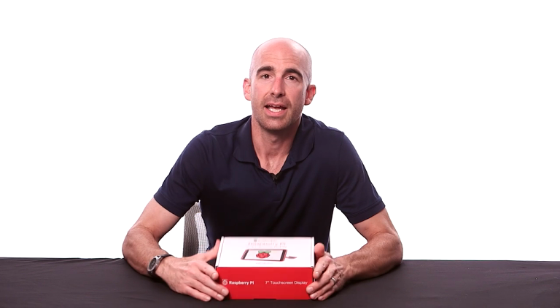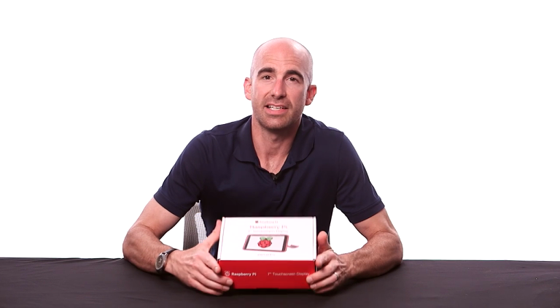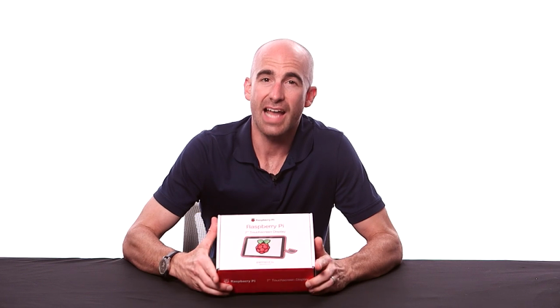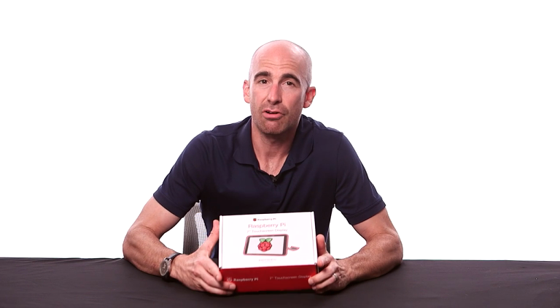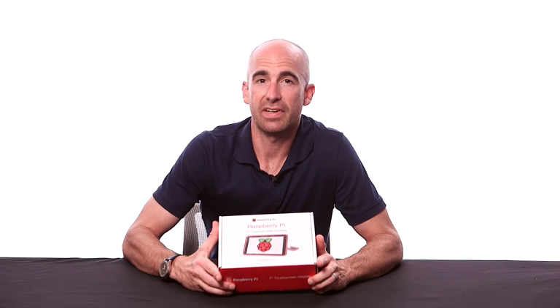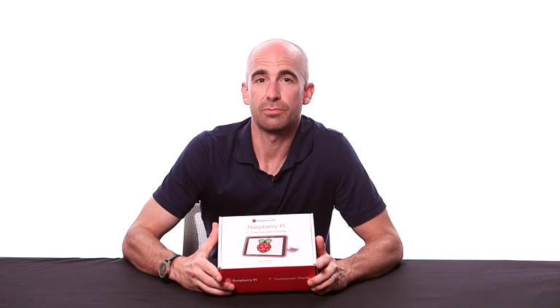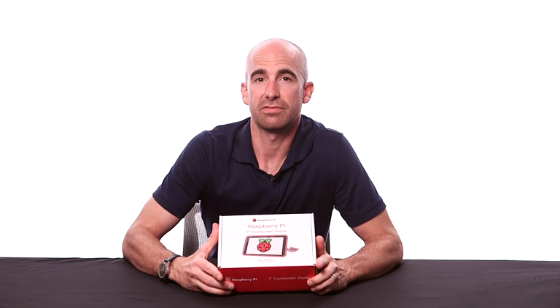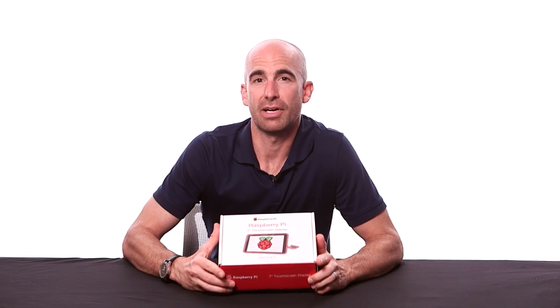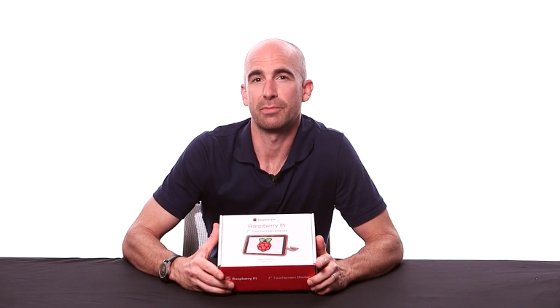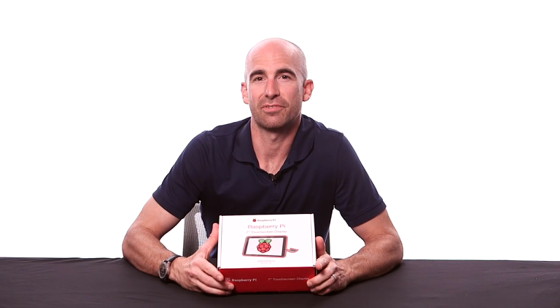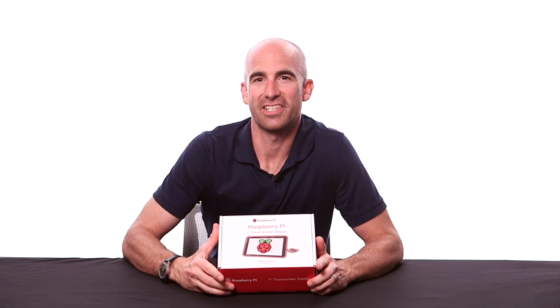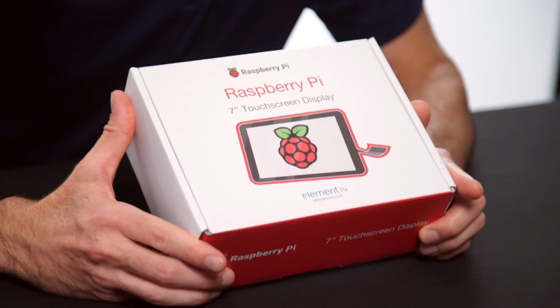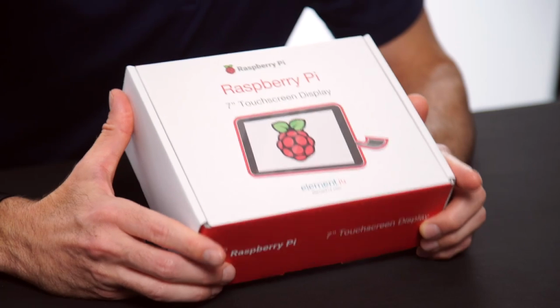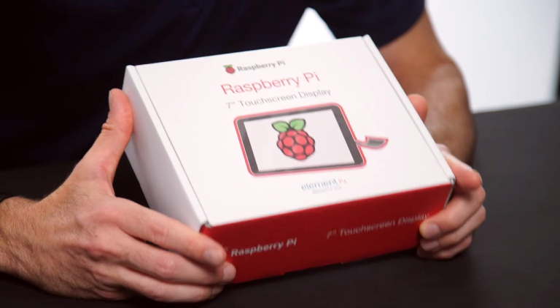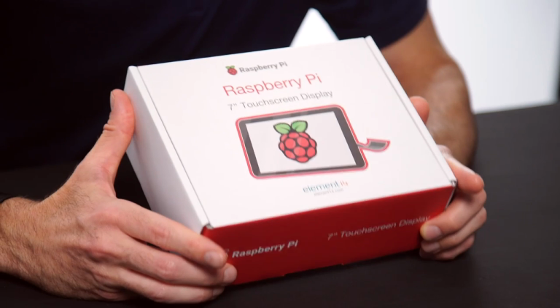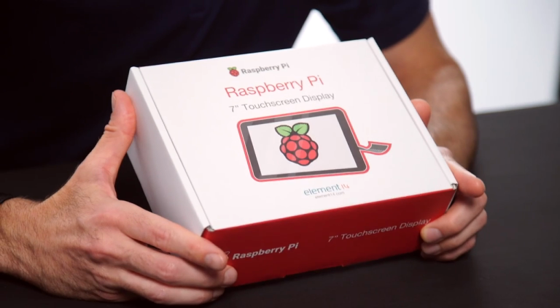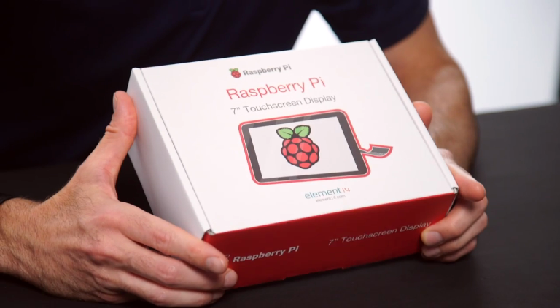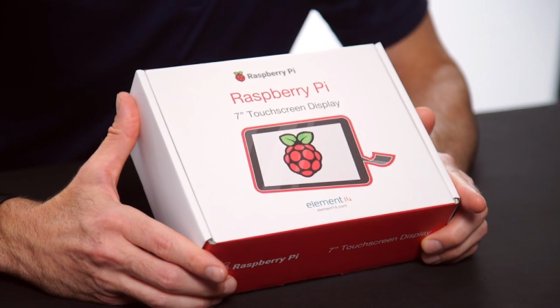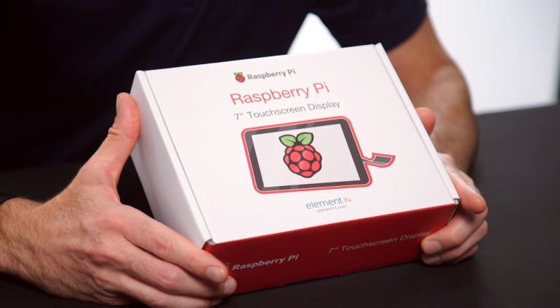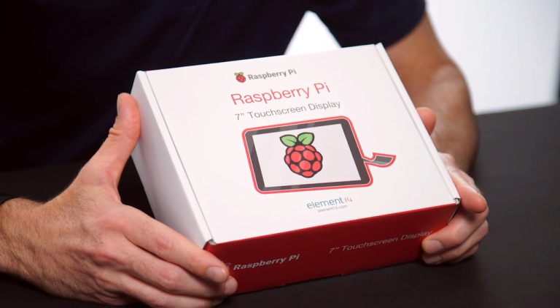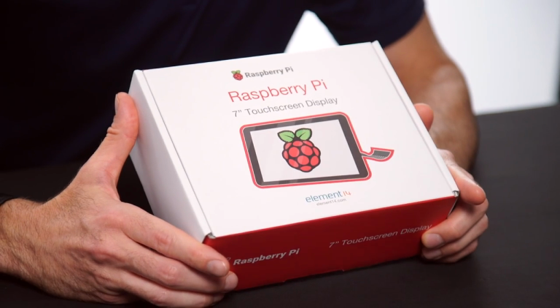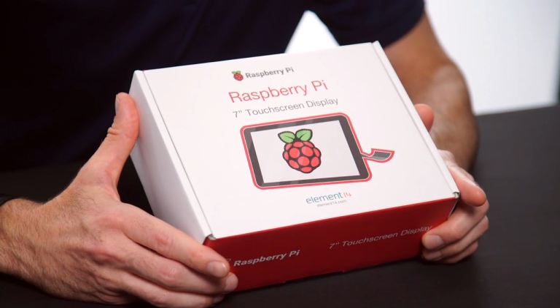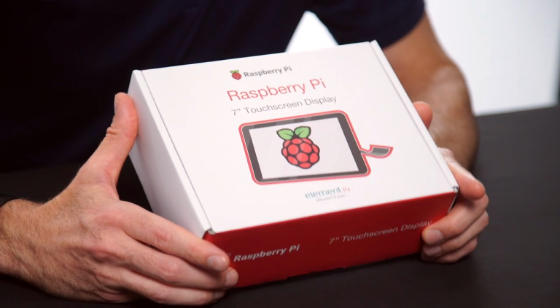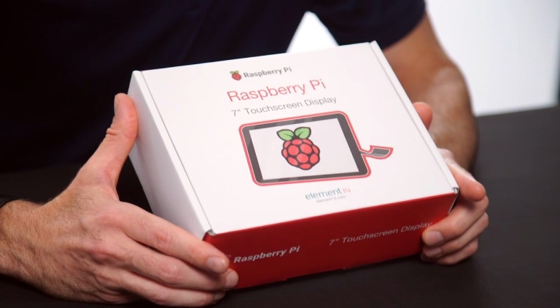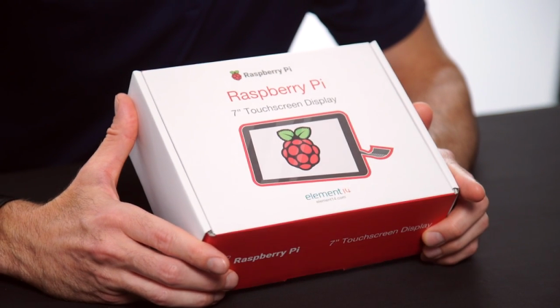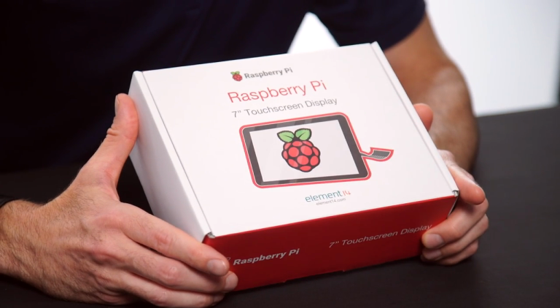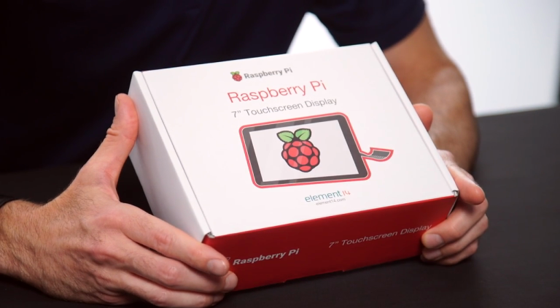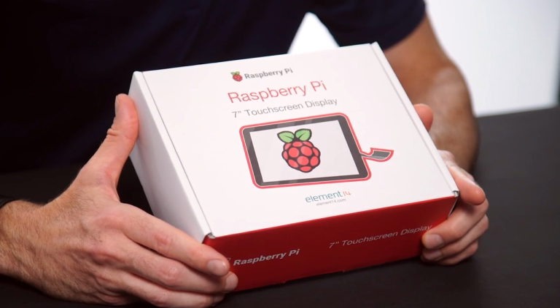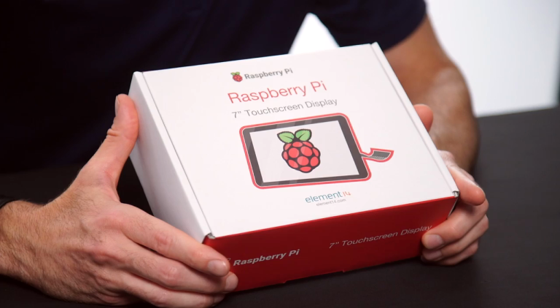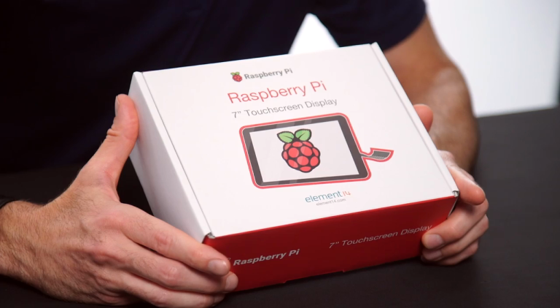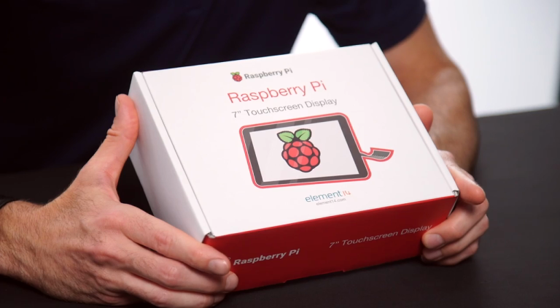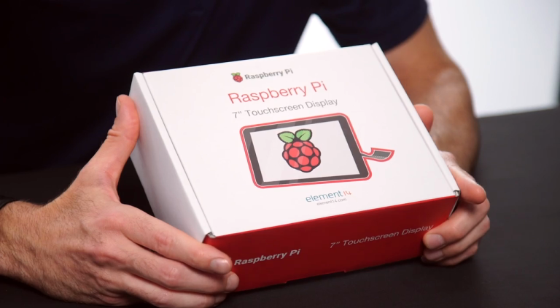It's now available from Element 14, and I've got mine here, so let's look inside the box and check it out.